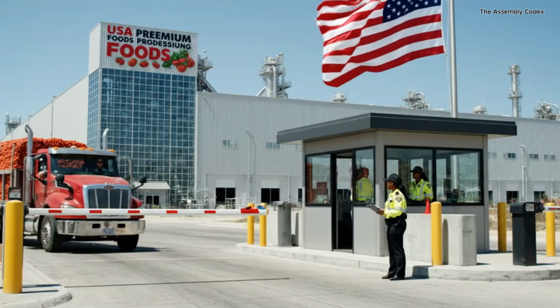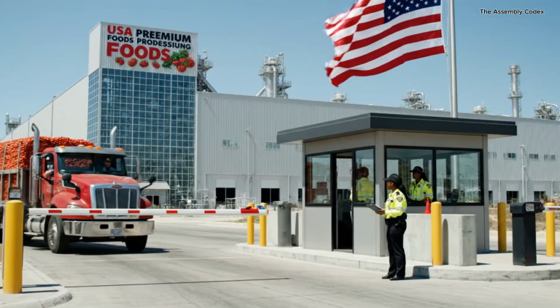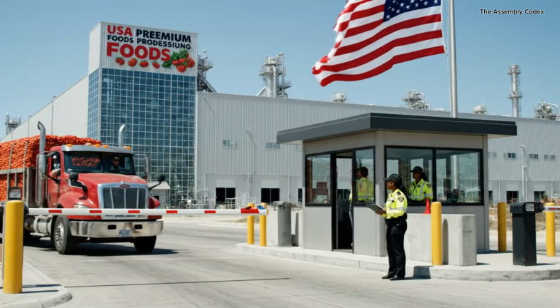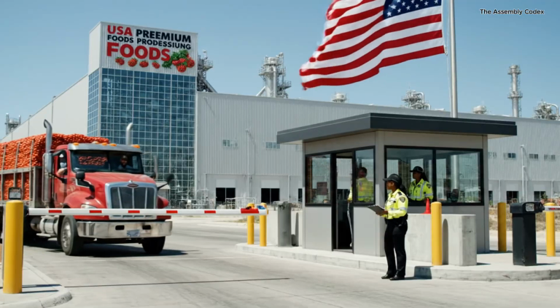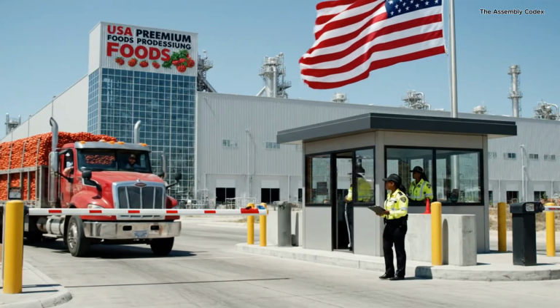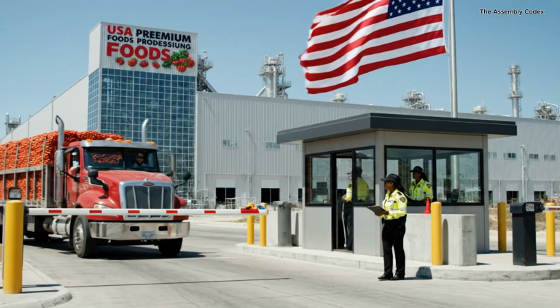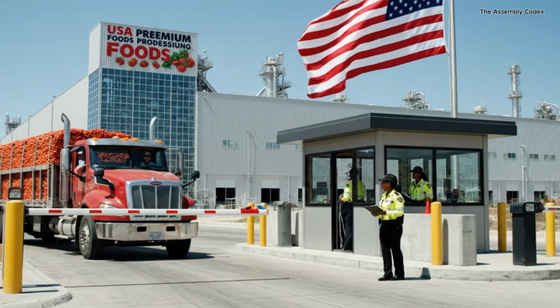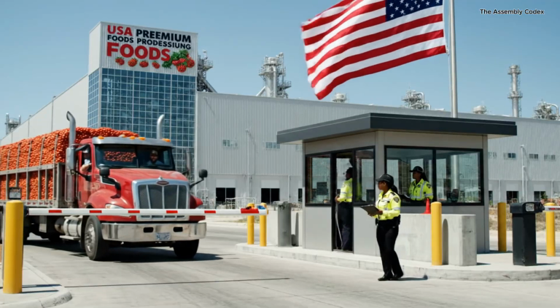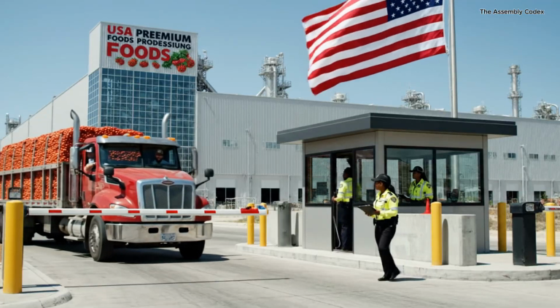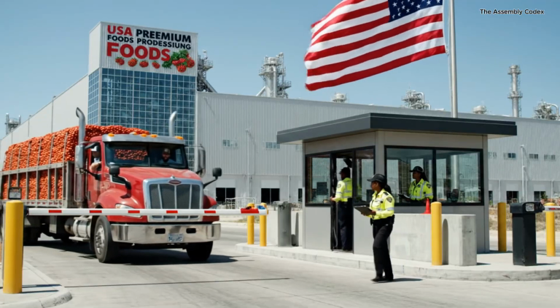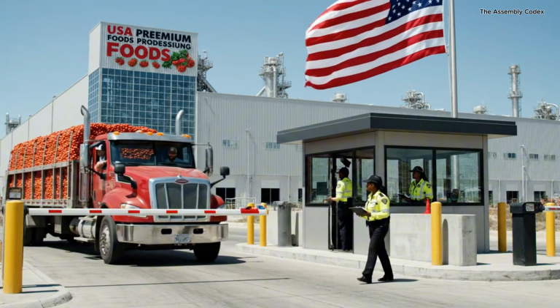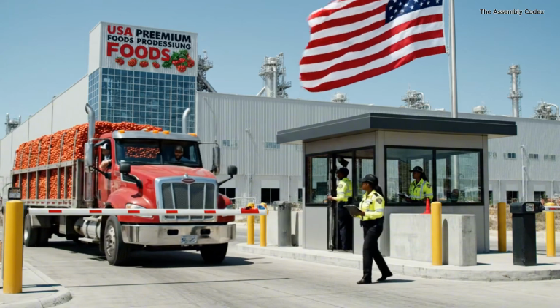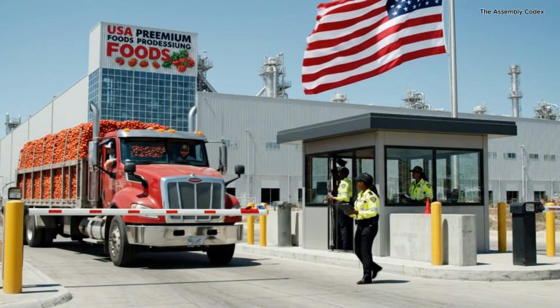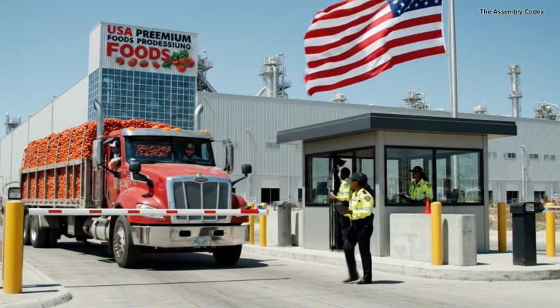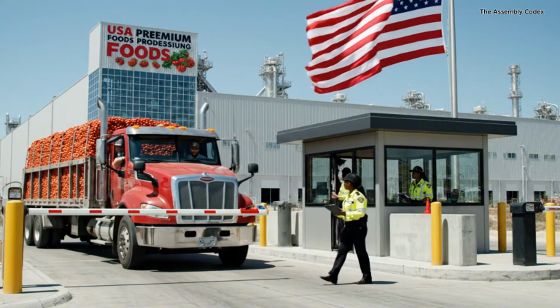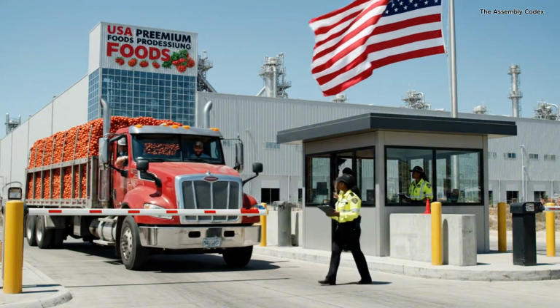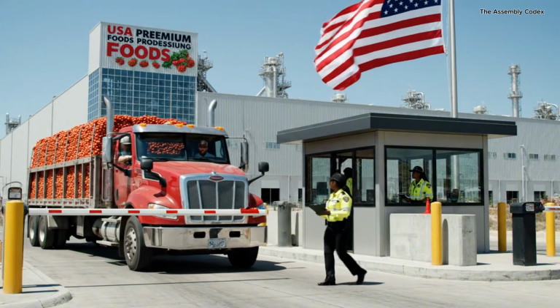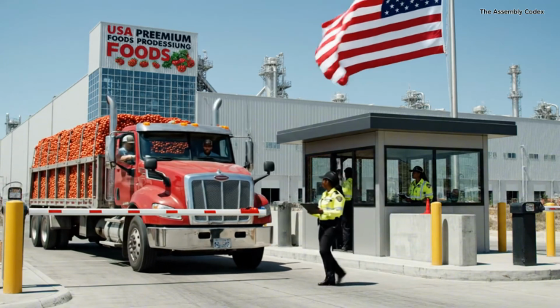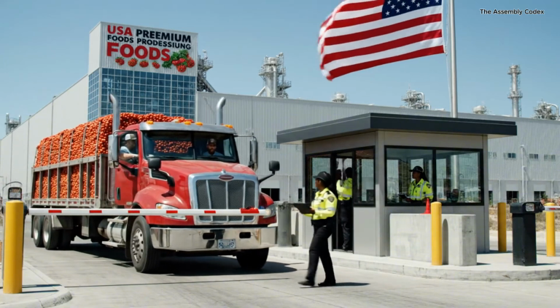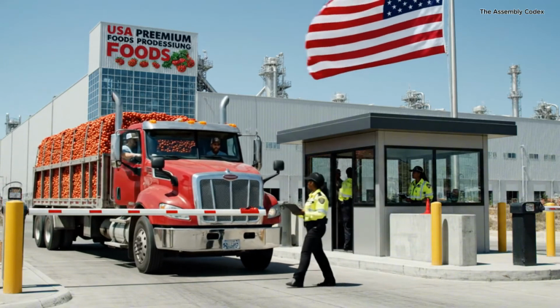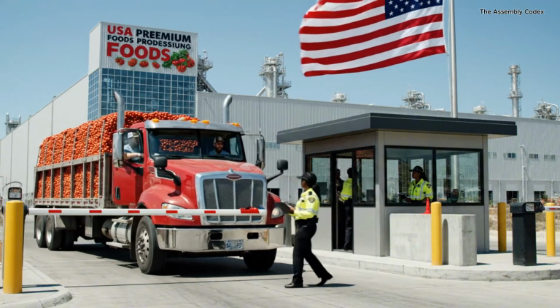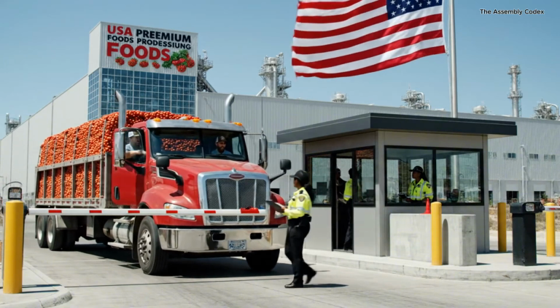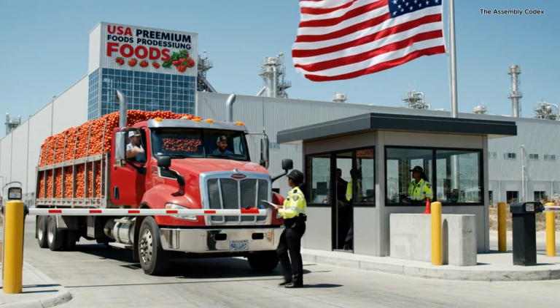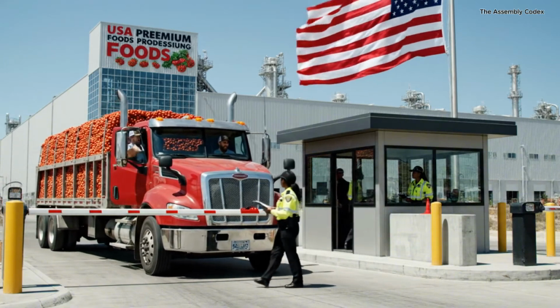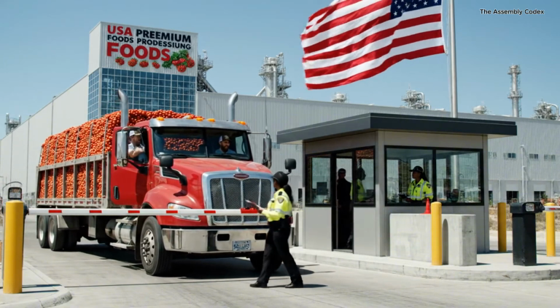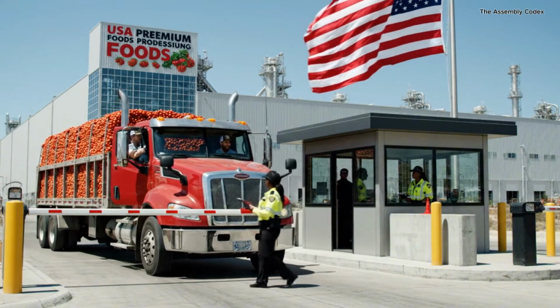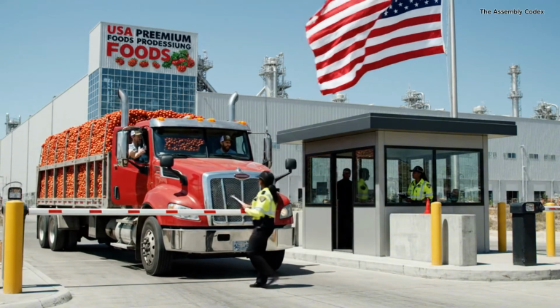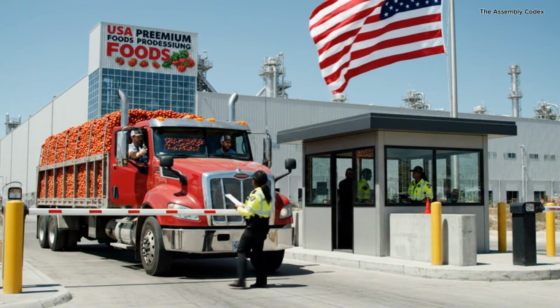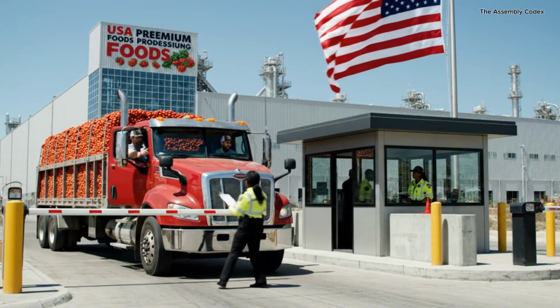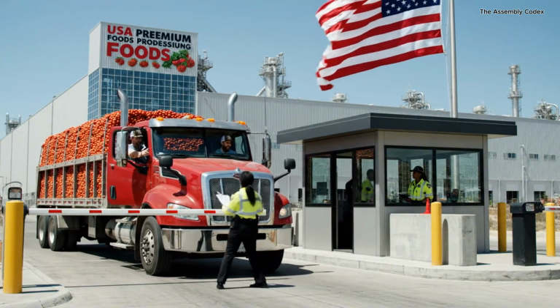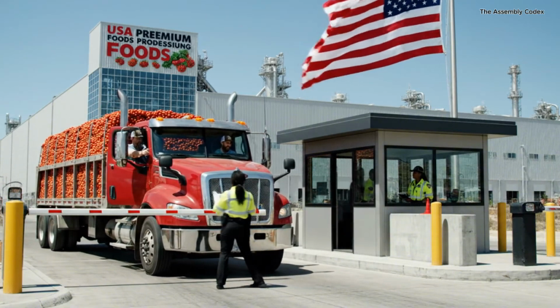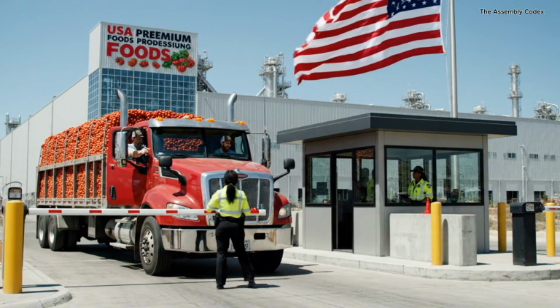Manifest and bill of lading, please. Here you go. Everything's sealed. All right, proceed to receiving bay four.